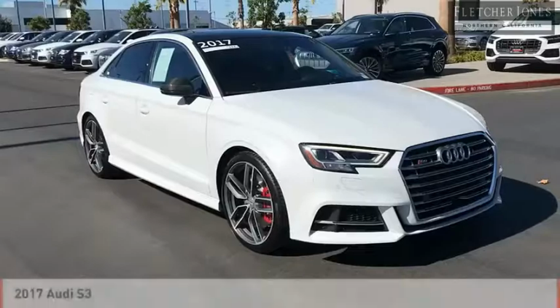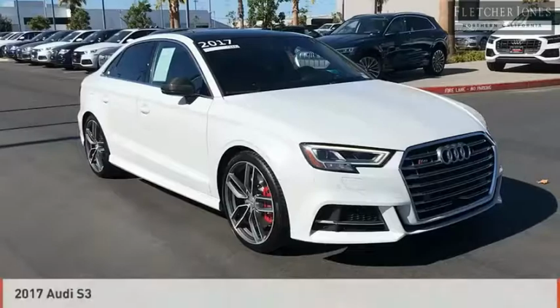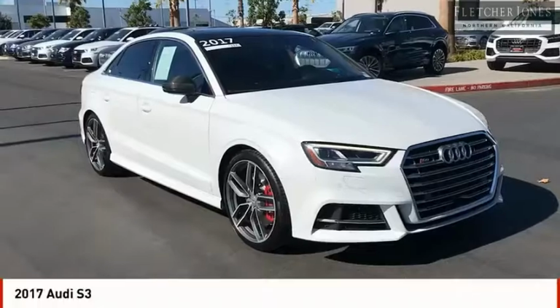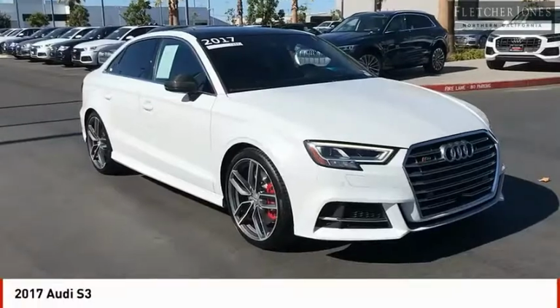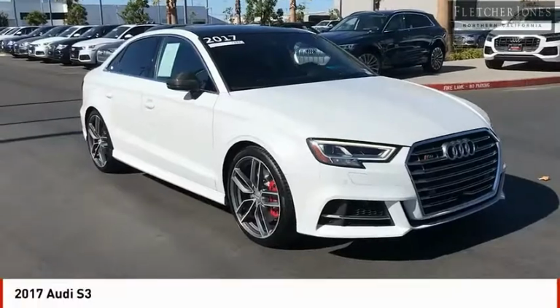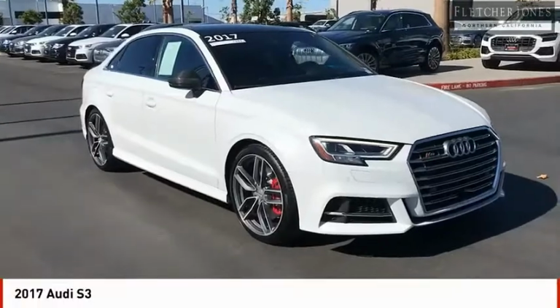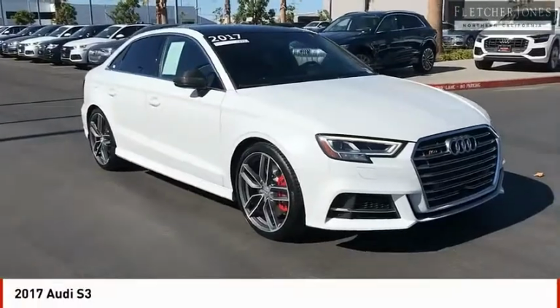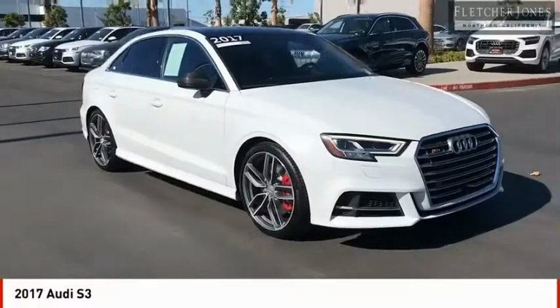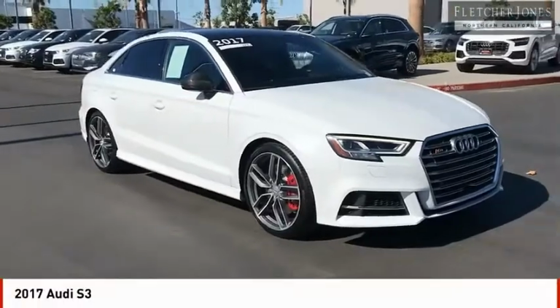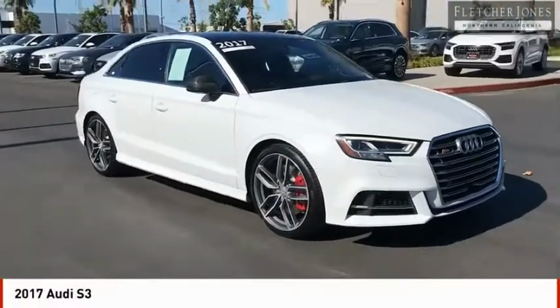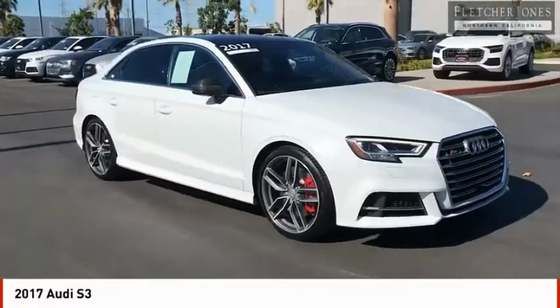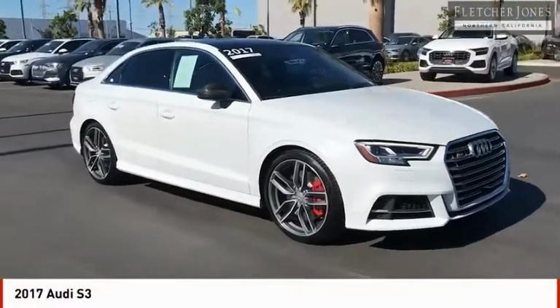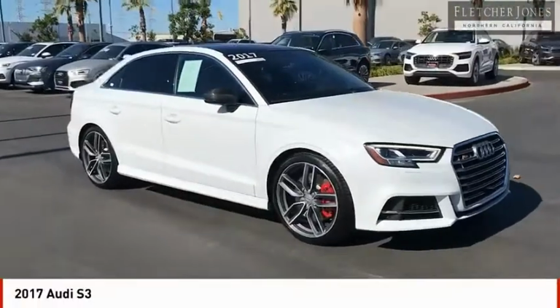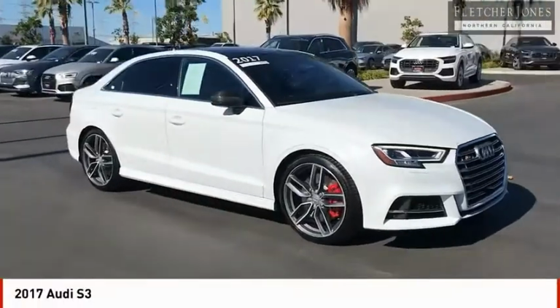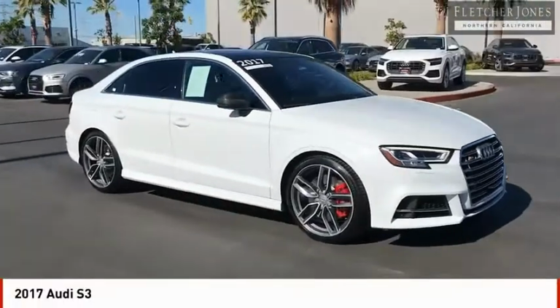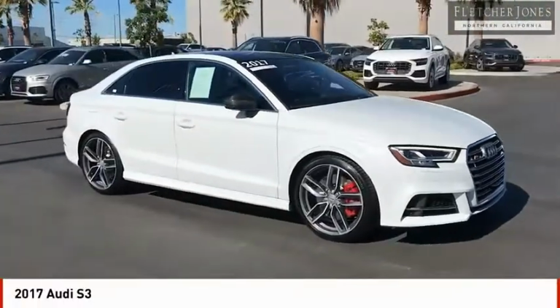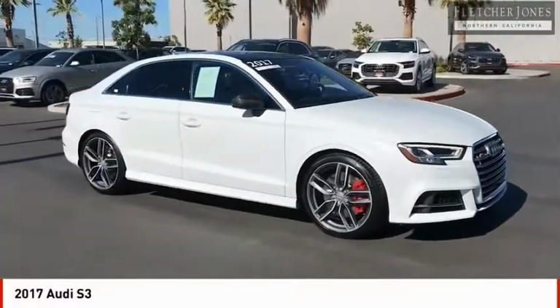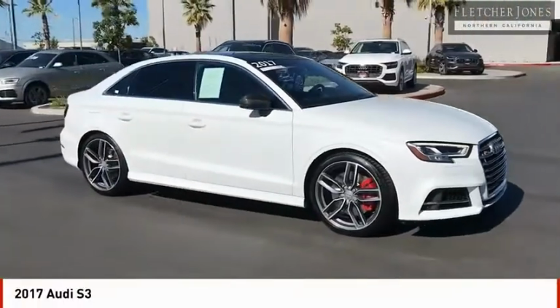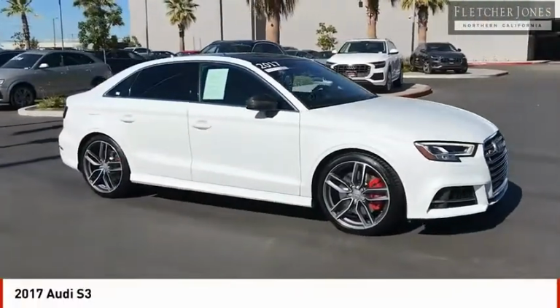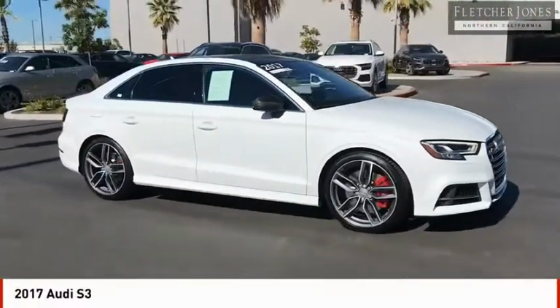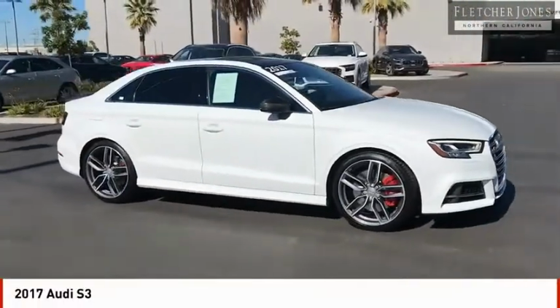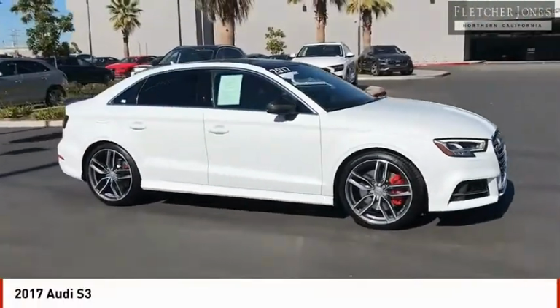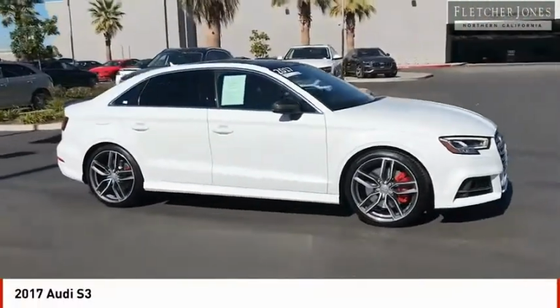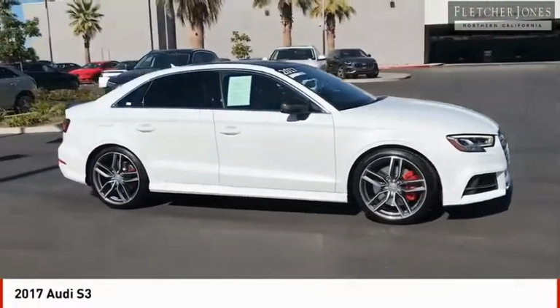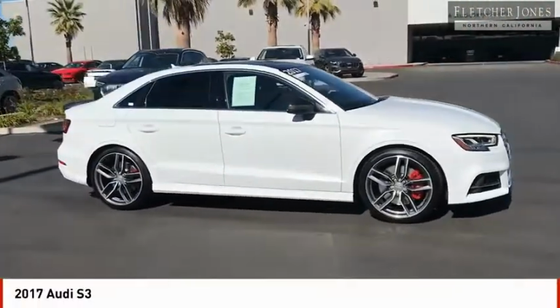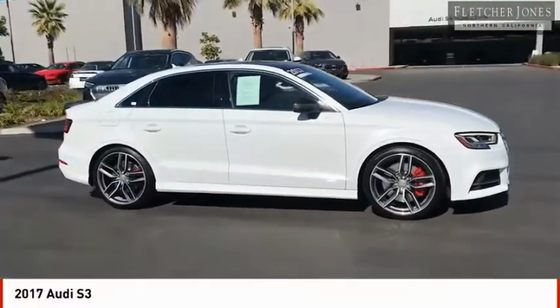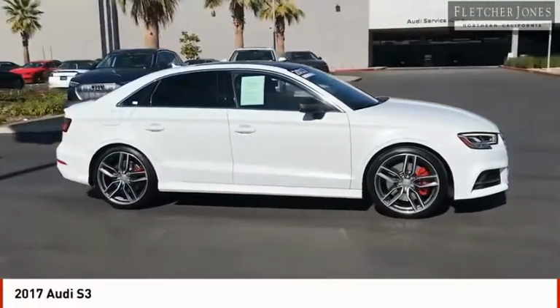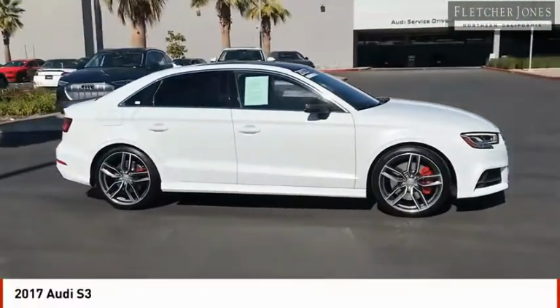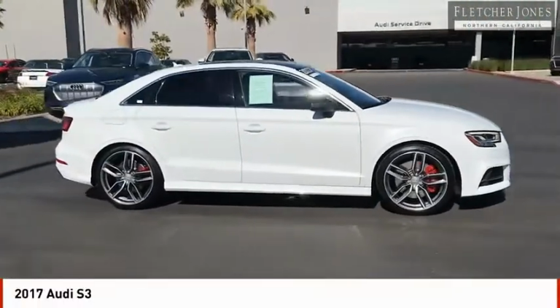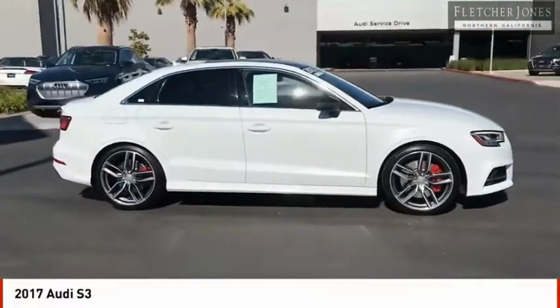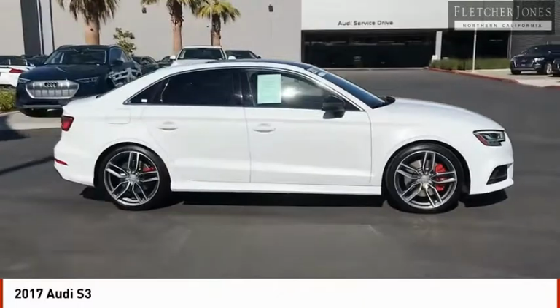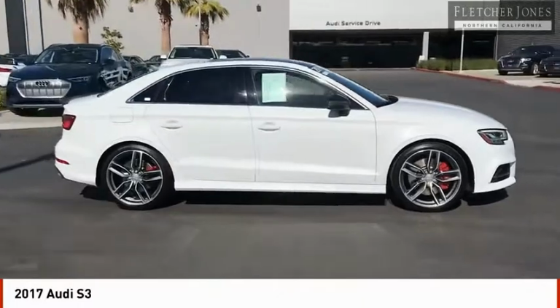Looking for the right vehicle? Check out the 2017 Audi S3.